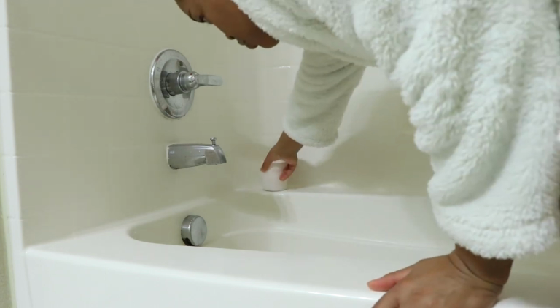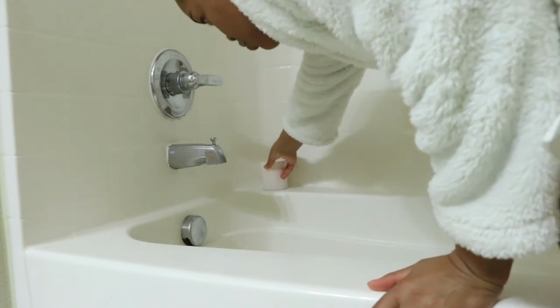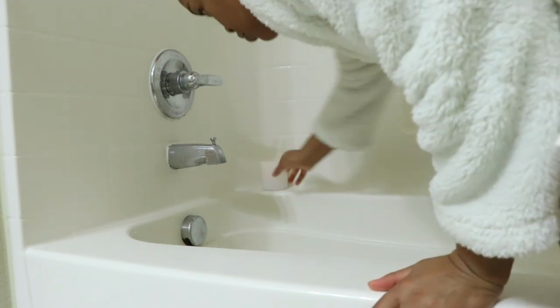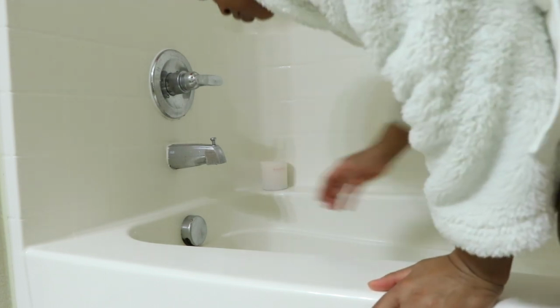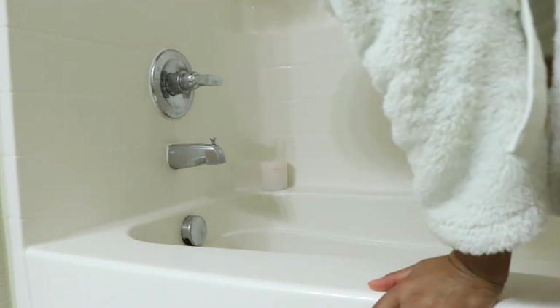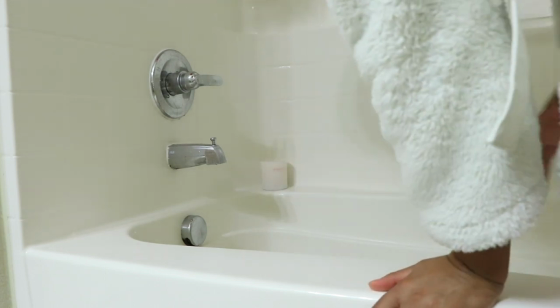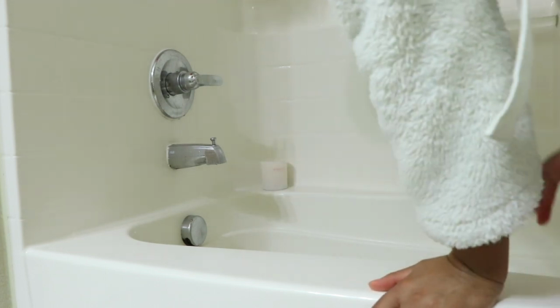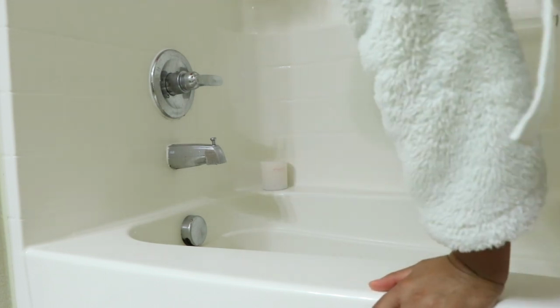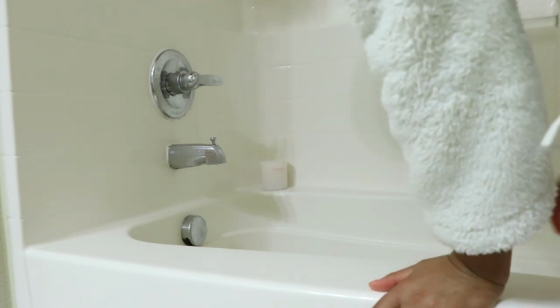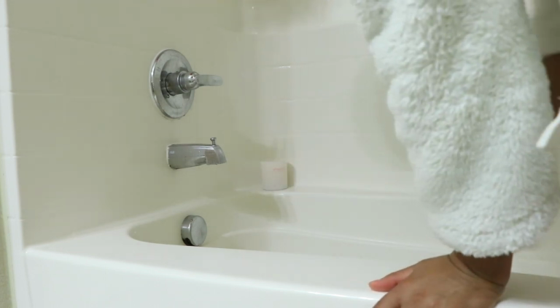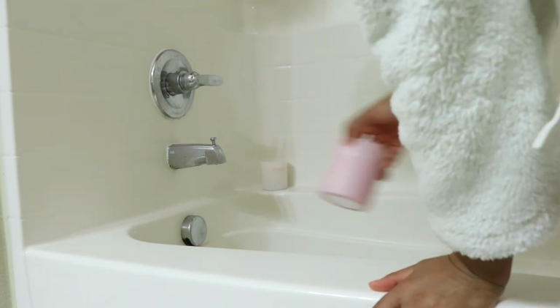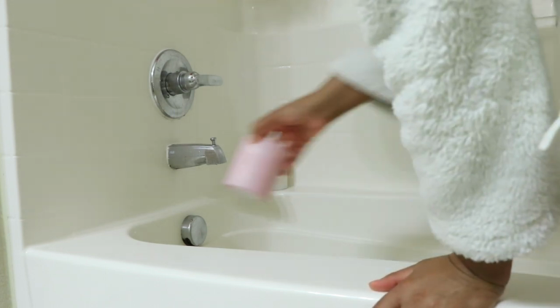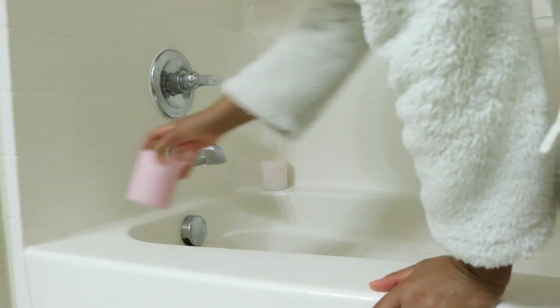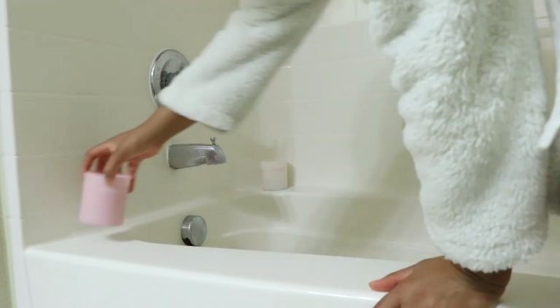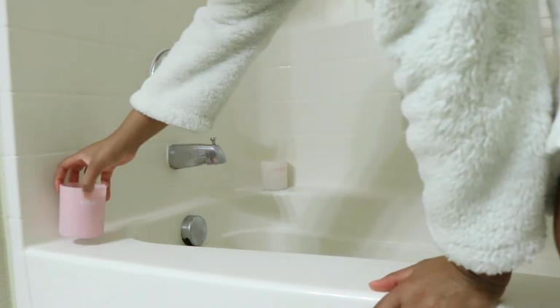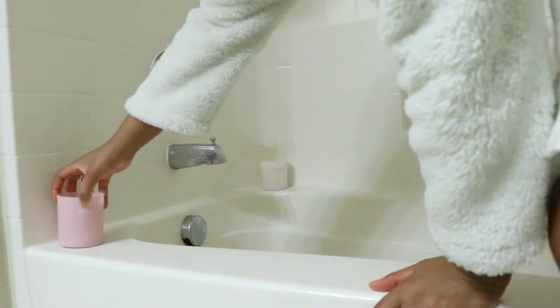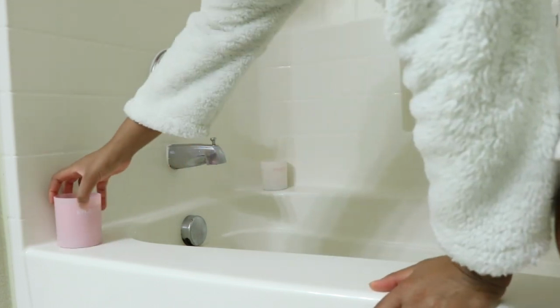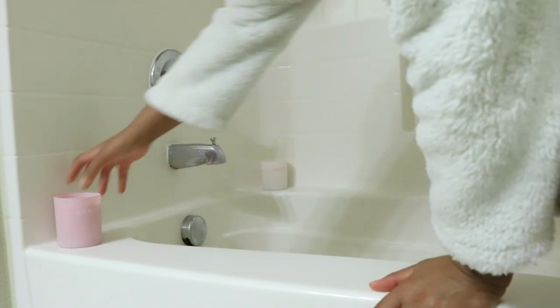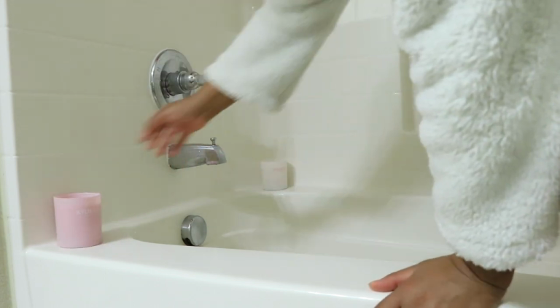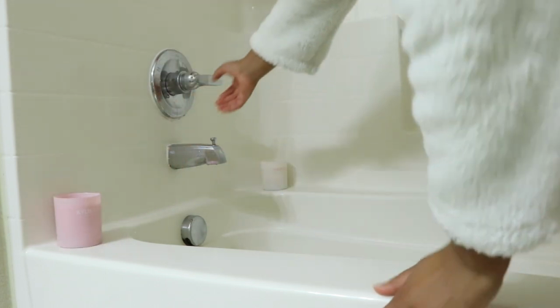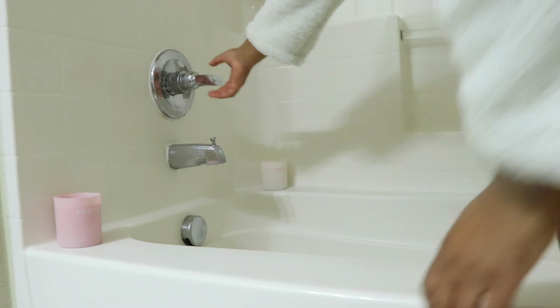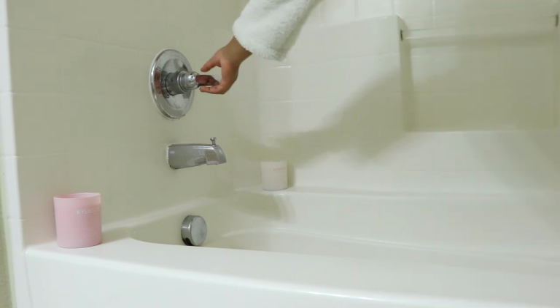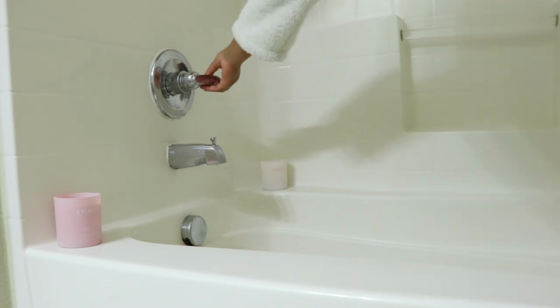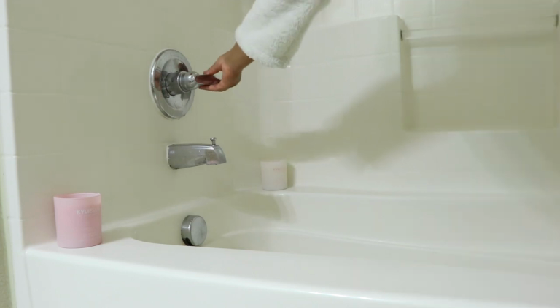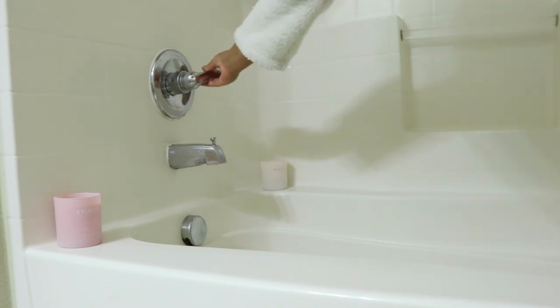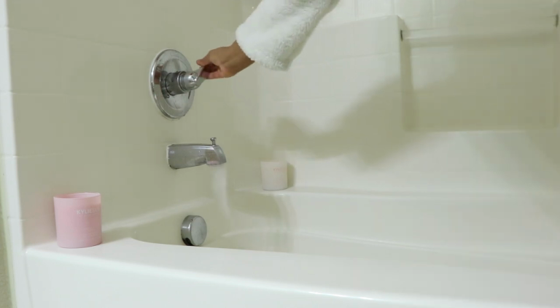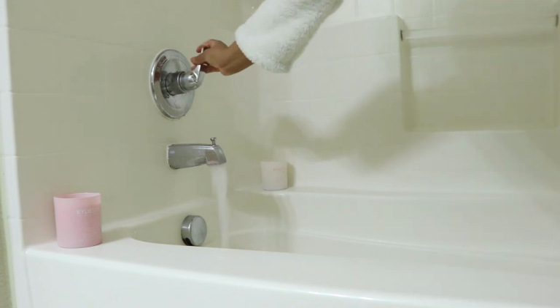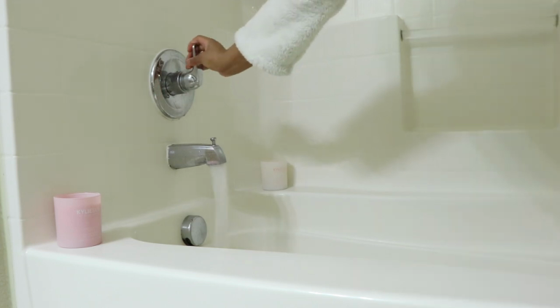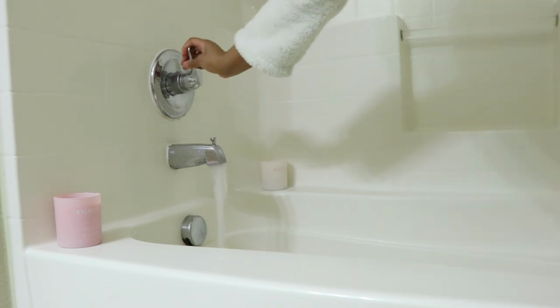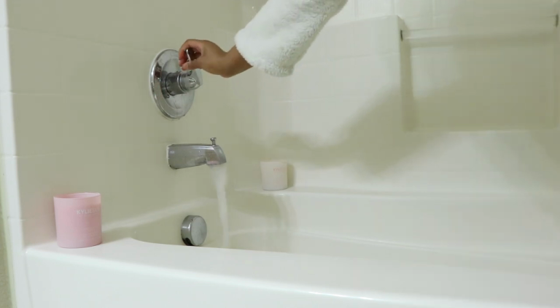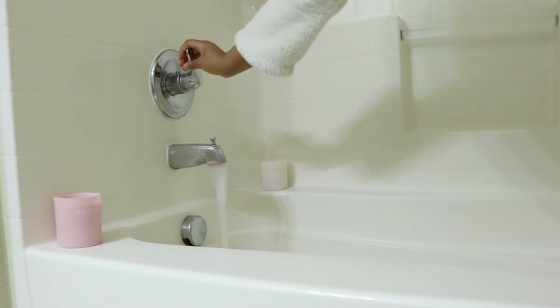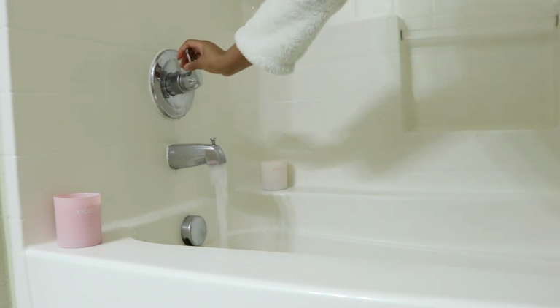I start by getting my bath prepped and putting some candles around the rim. Today I'm going to be using the Kylie Skin candles that came in the bundle.